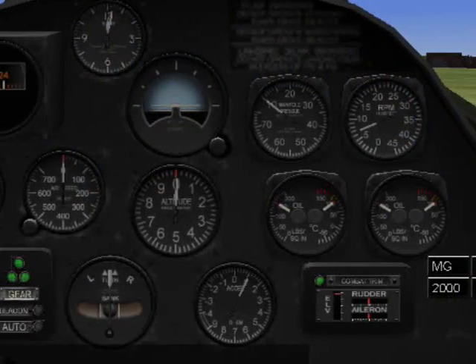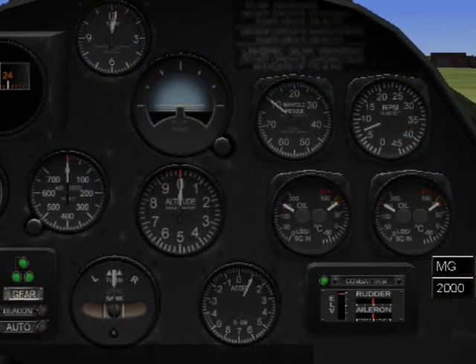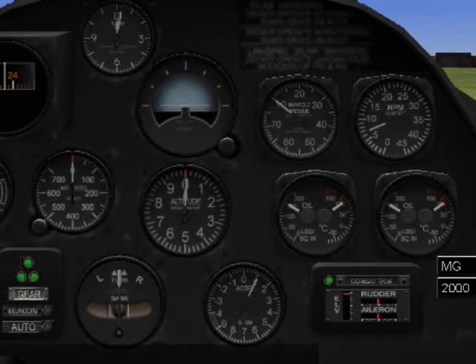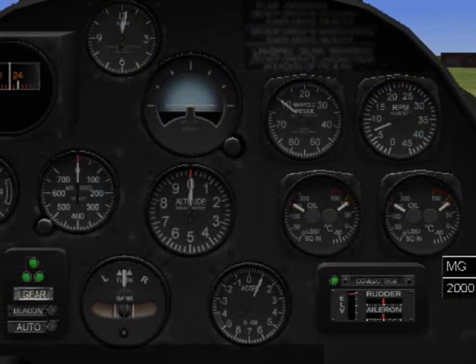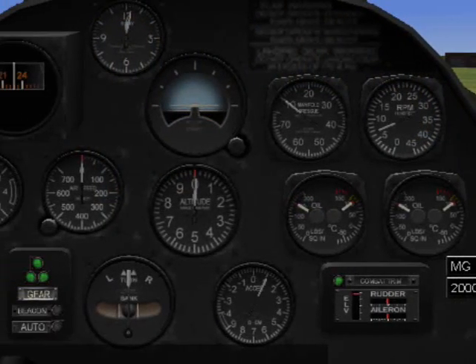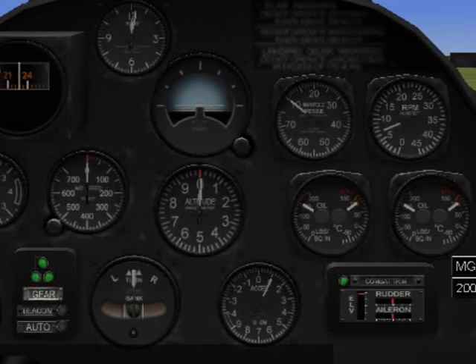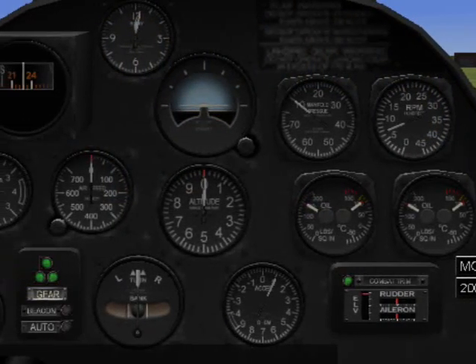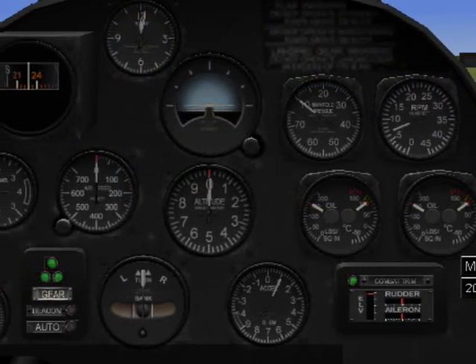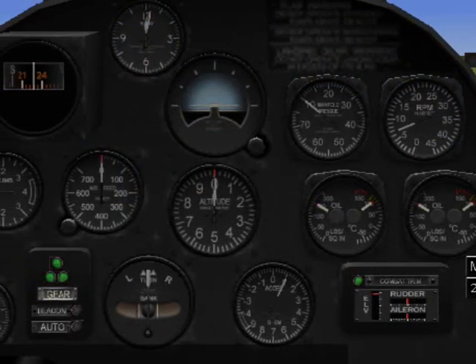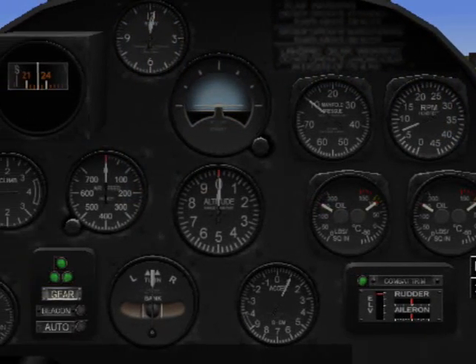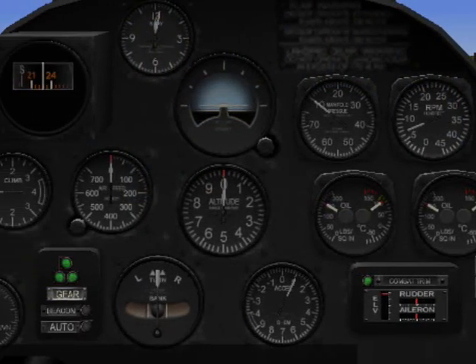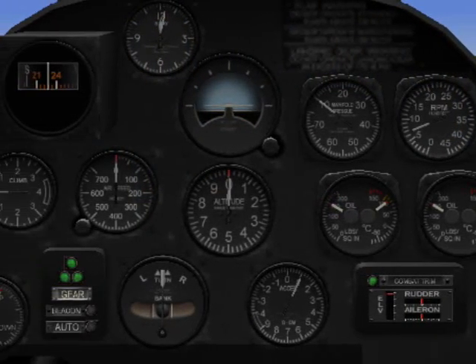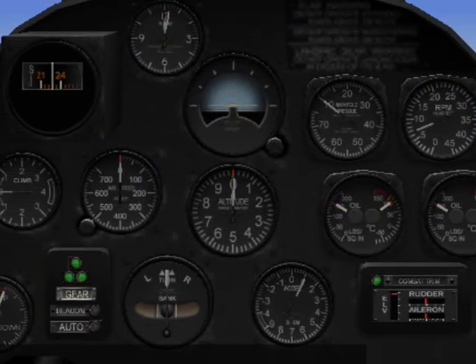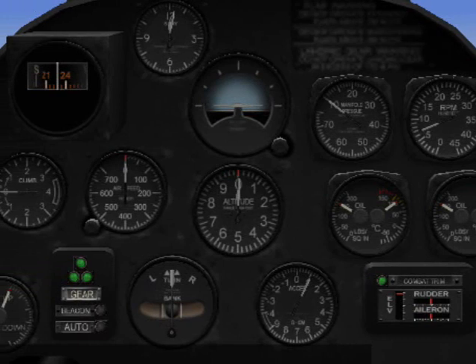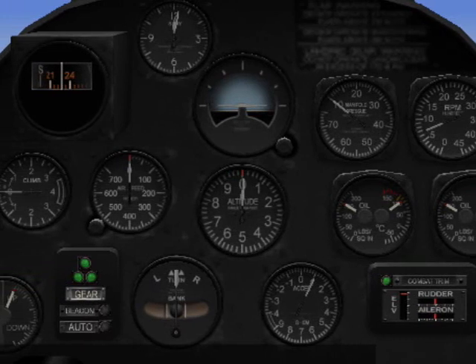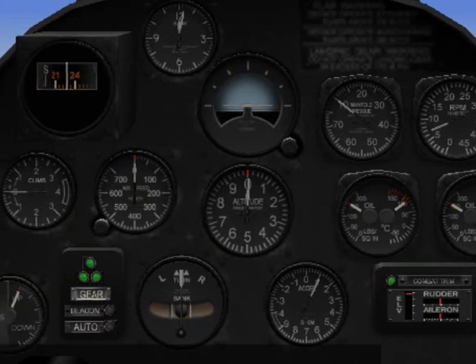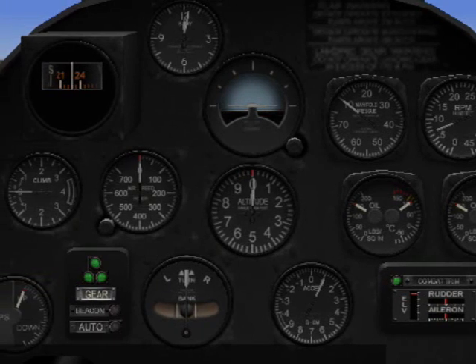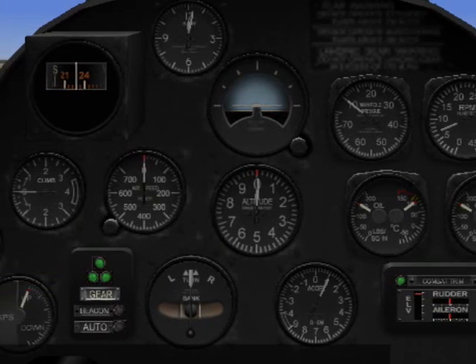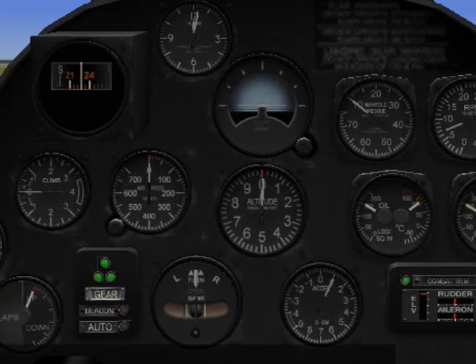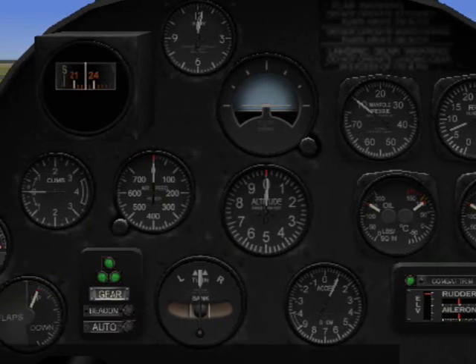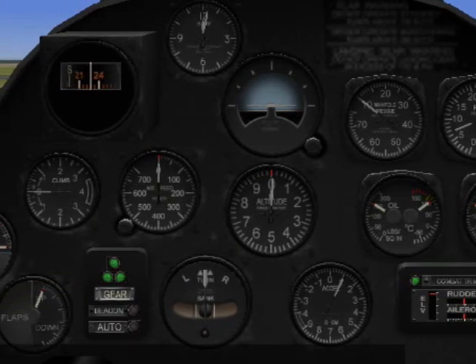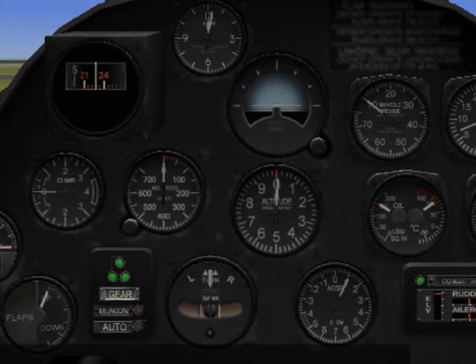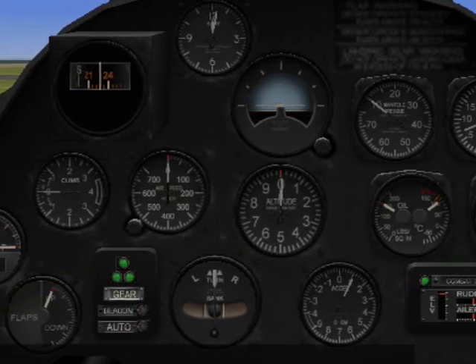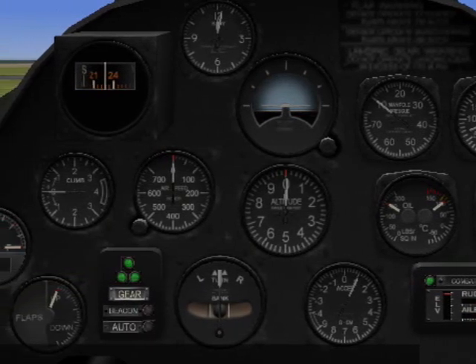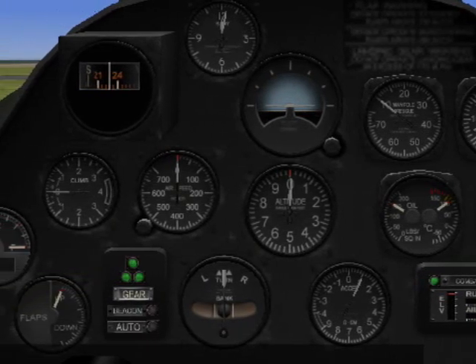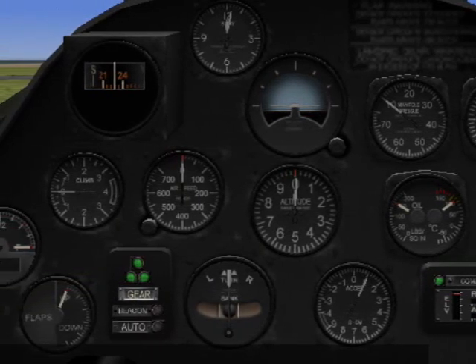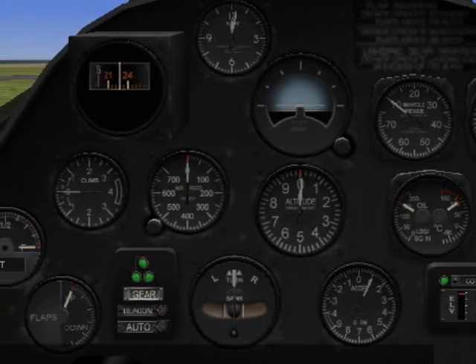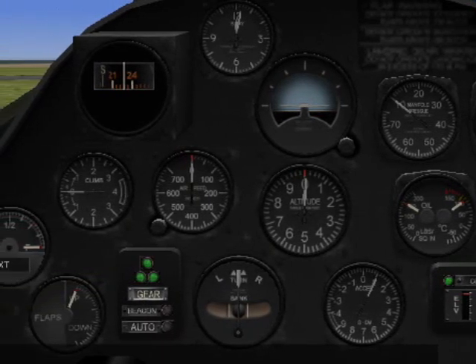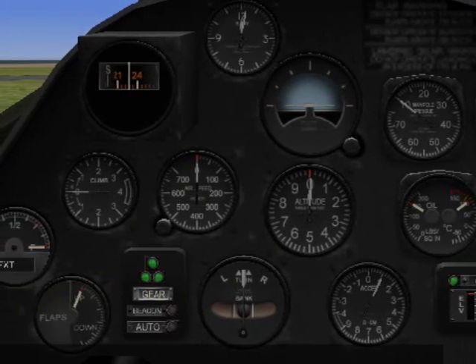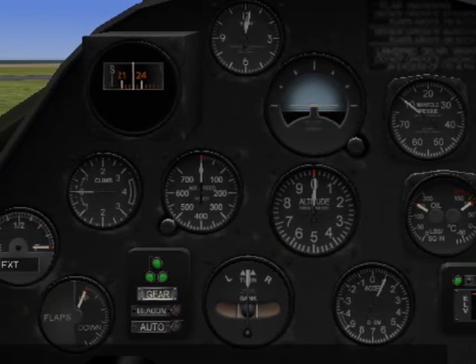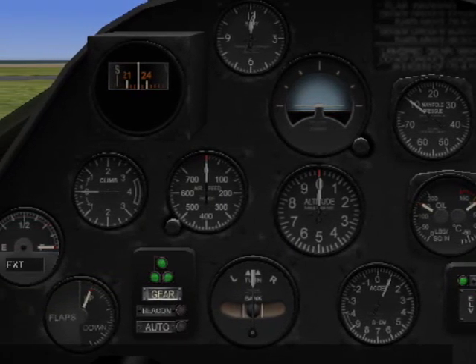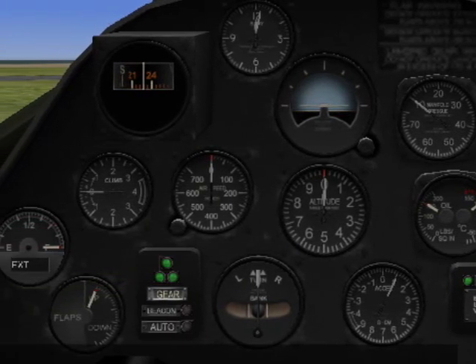Those are the basic flight controls. And when we add engine controls, we'll end up with a flyable aircraft.